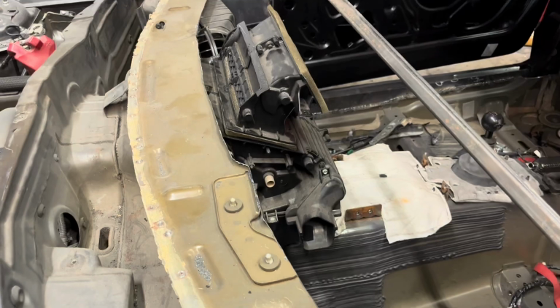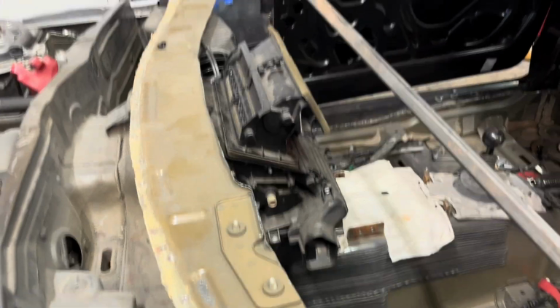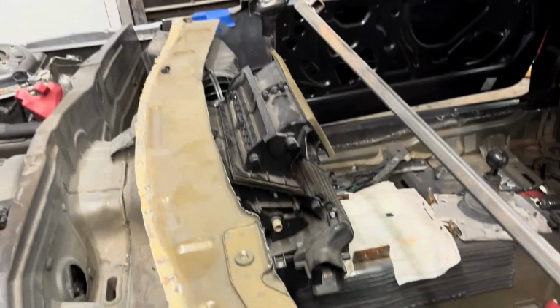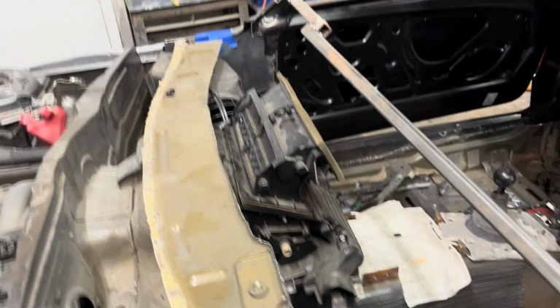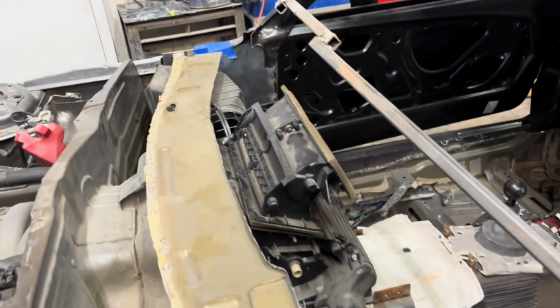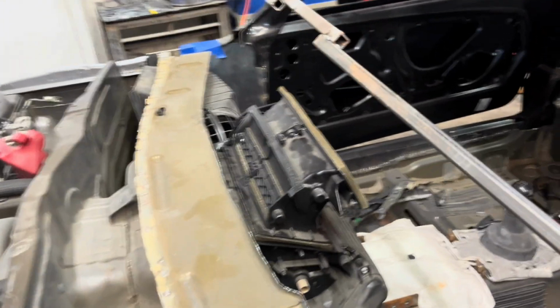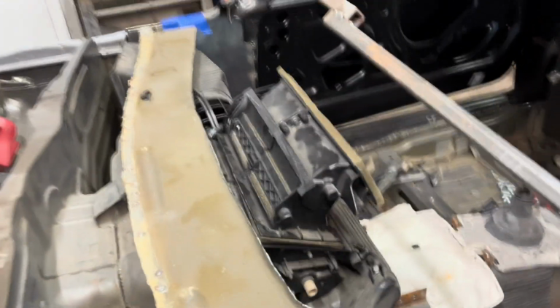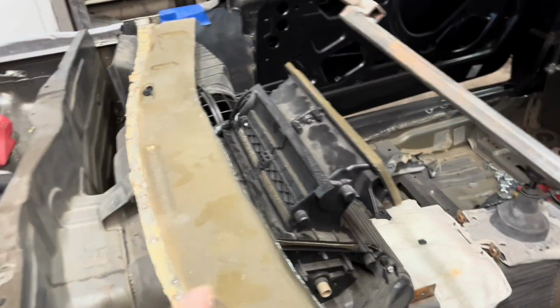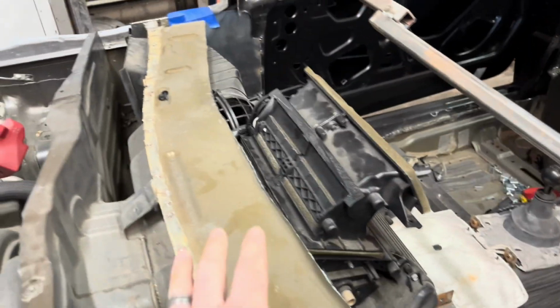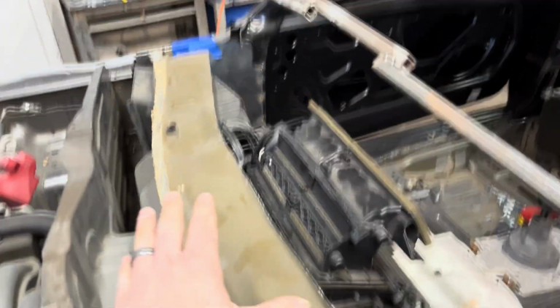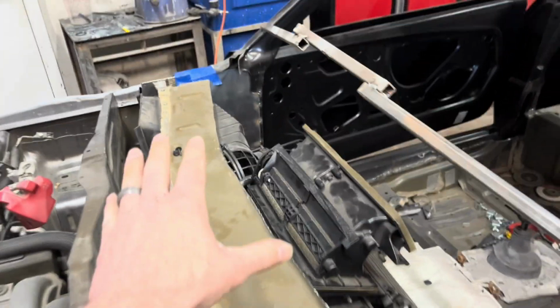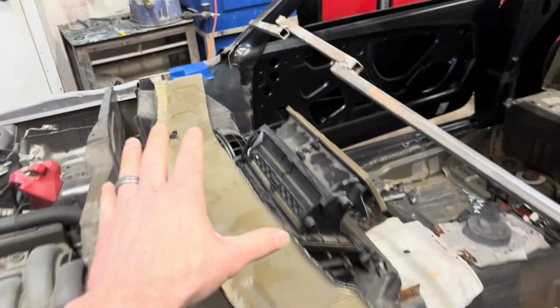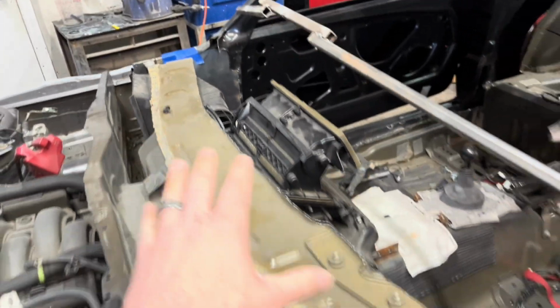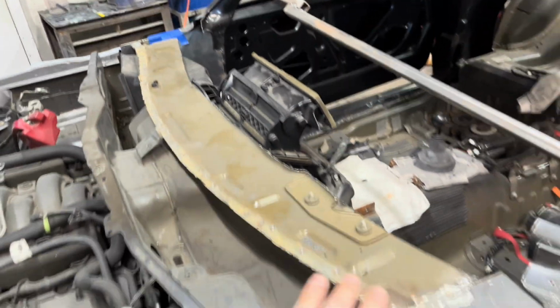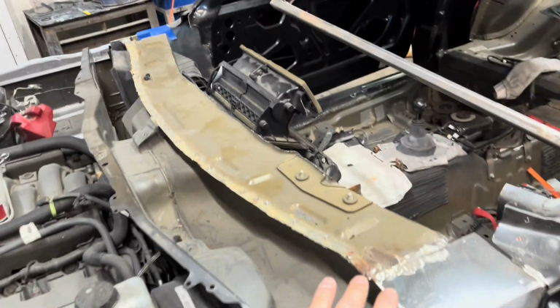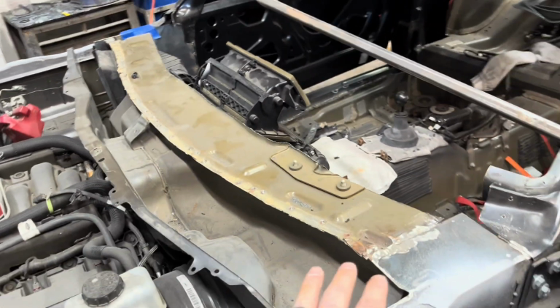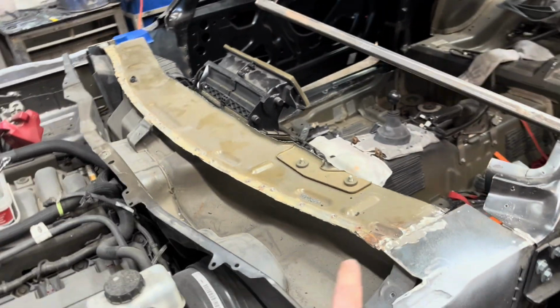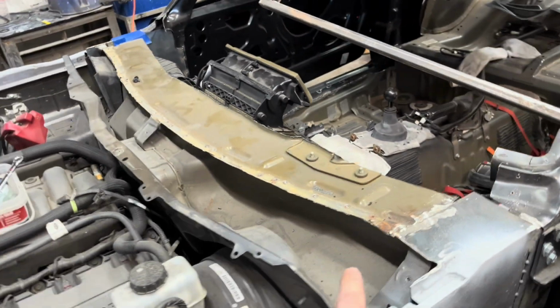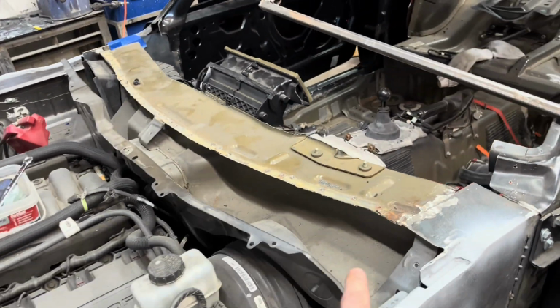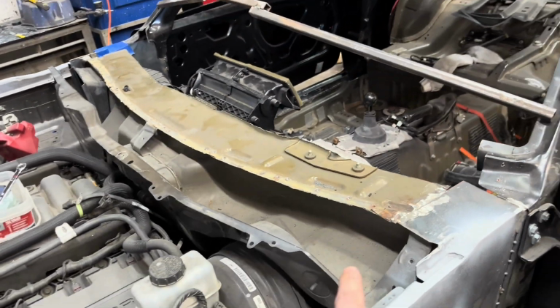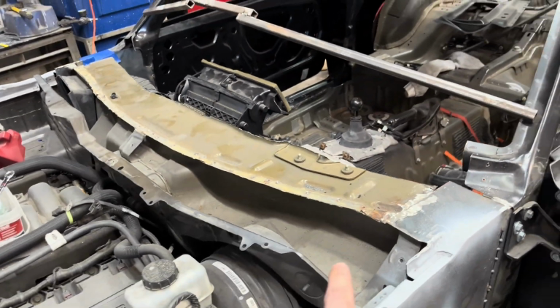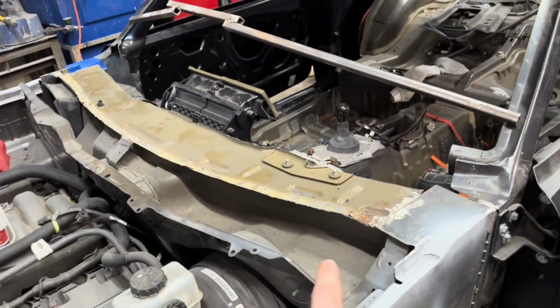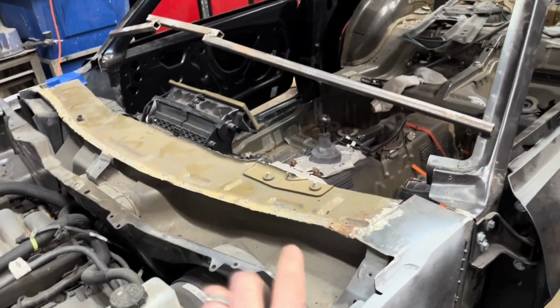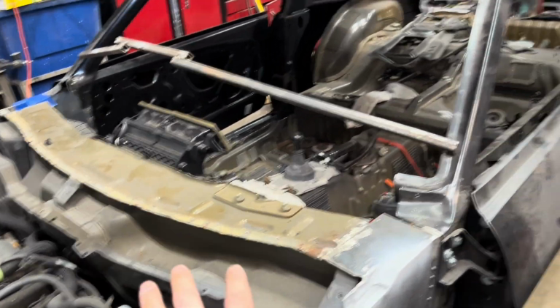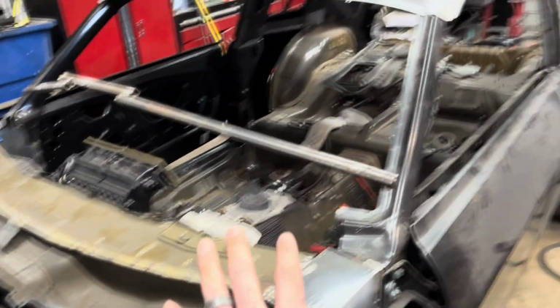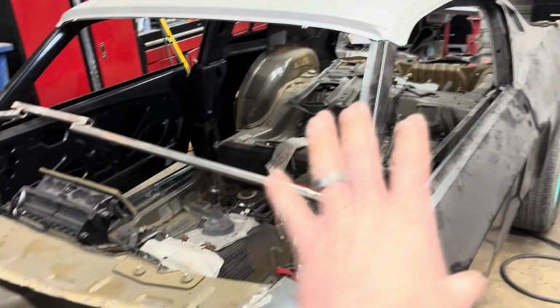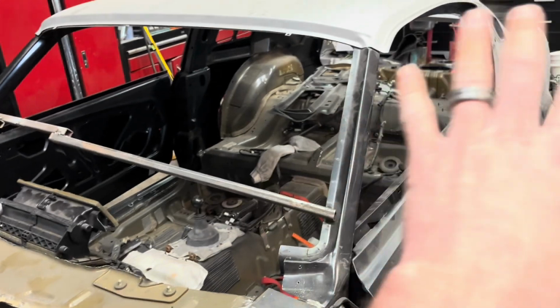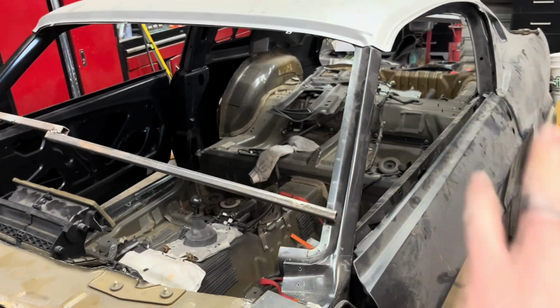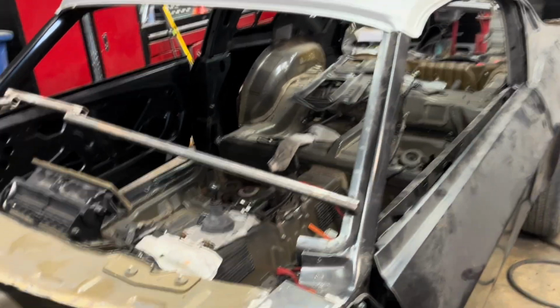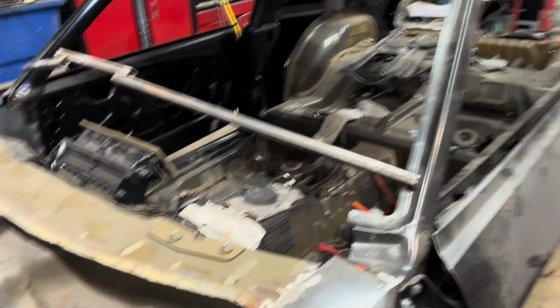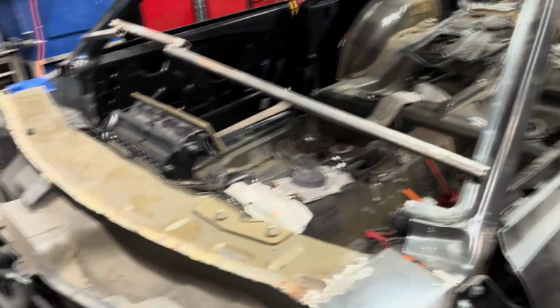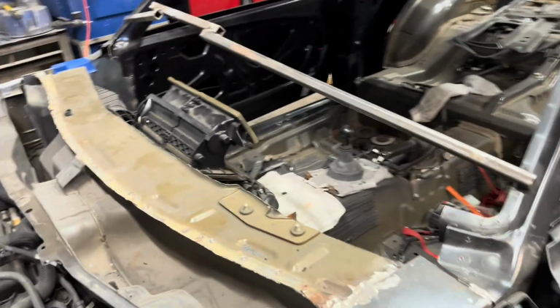We're working on this part. We're going to get this portion of the cowl panel finished before I start anything else on this build.